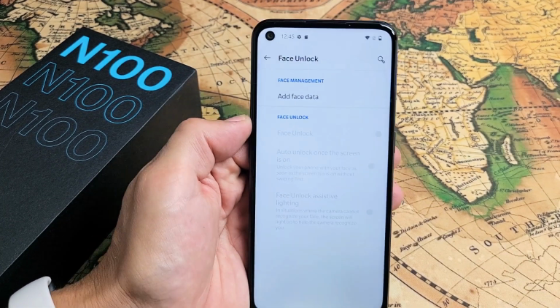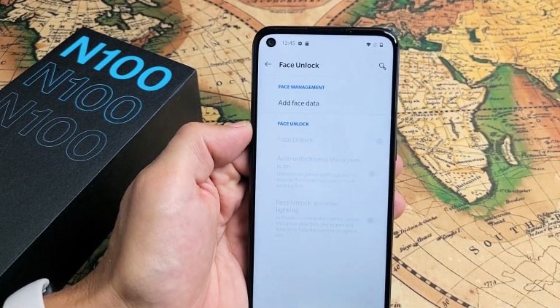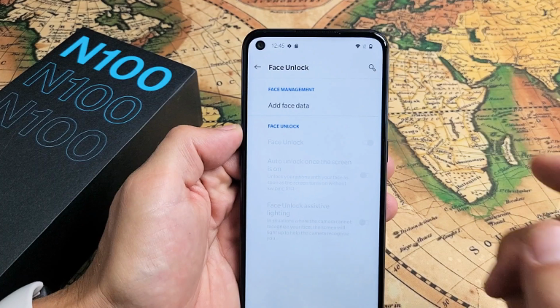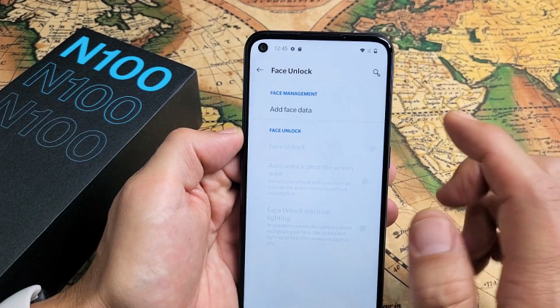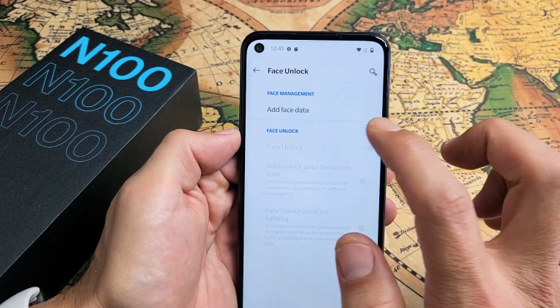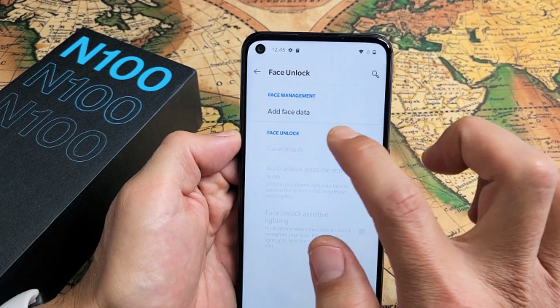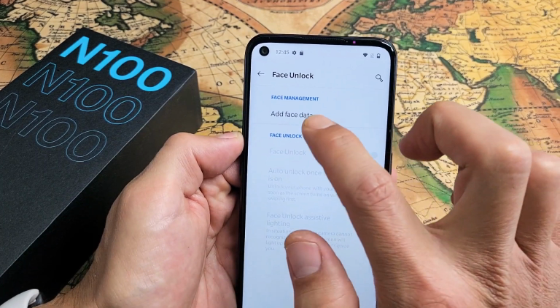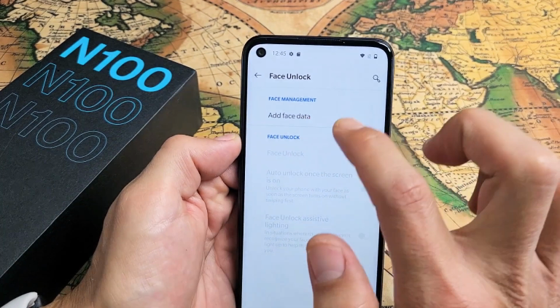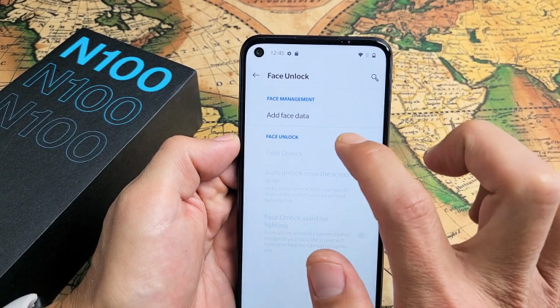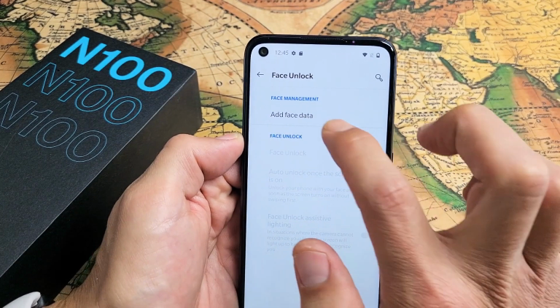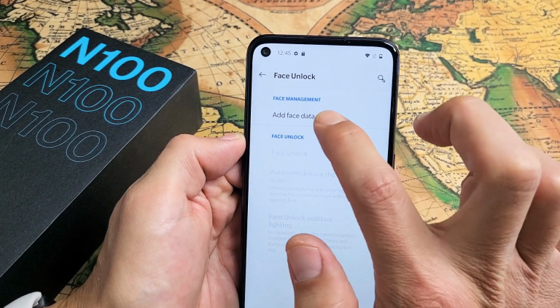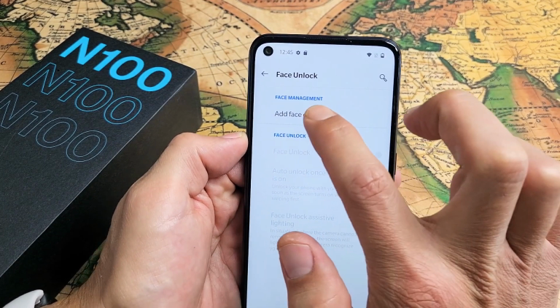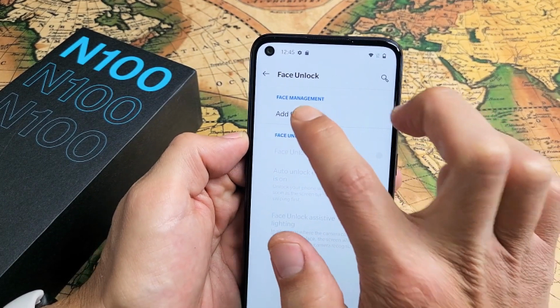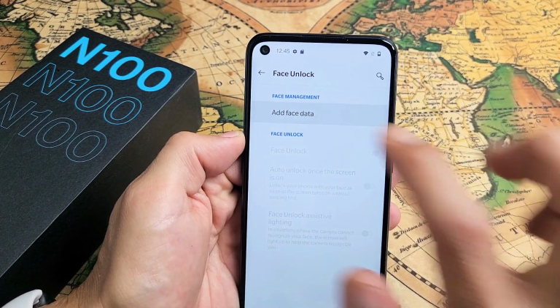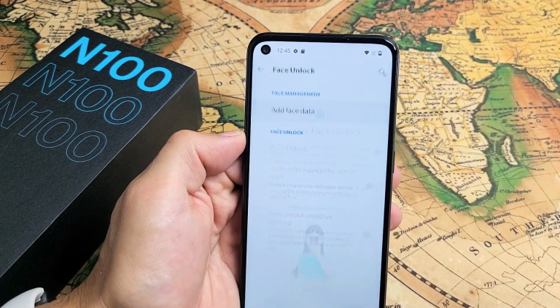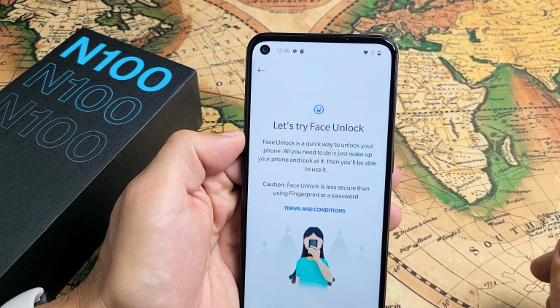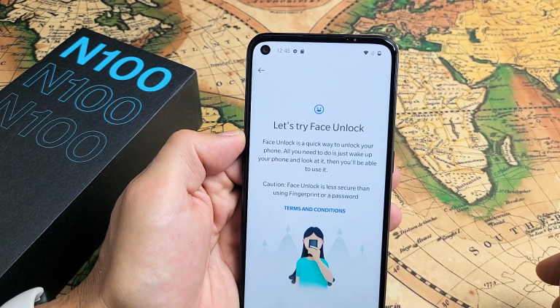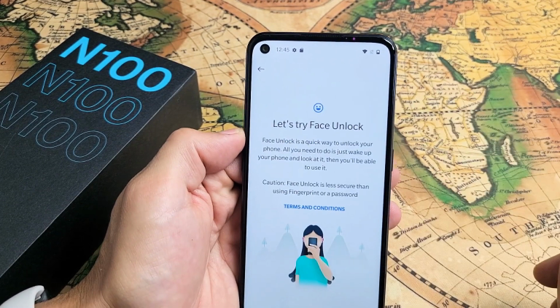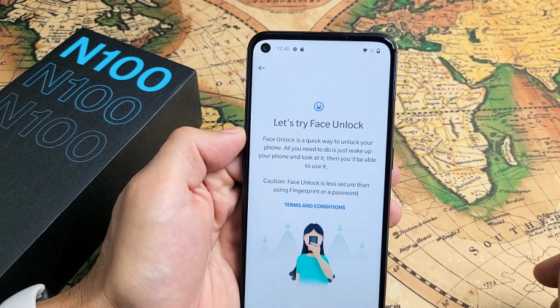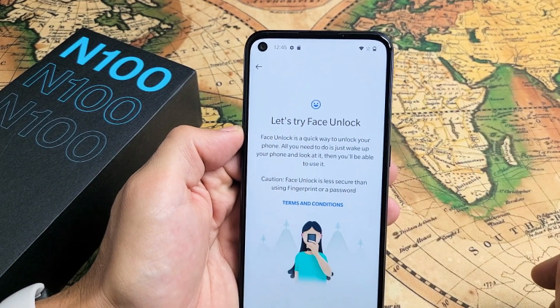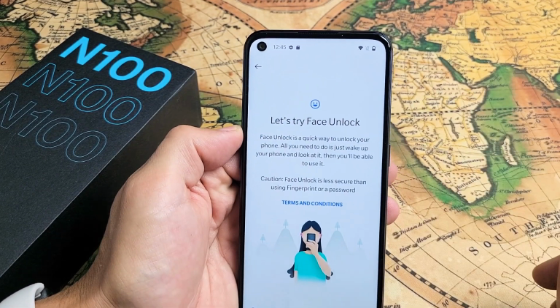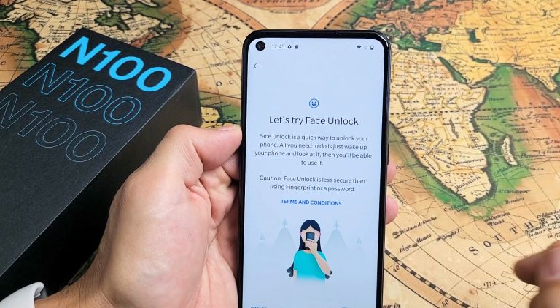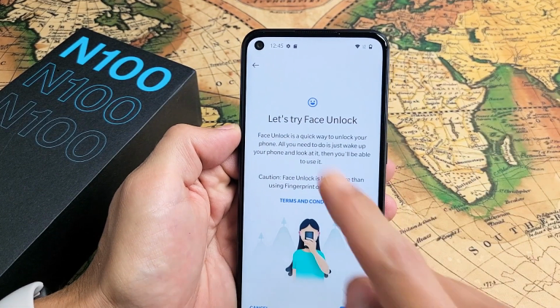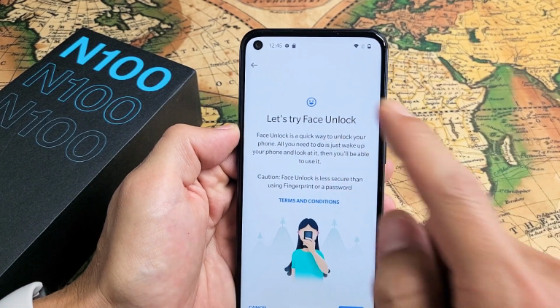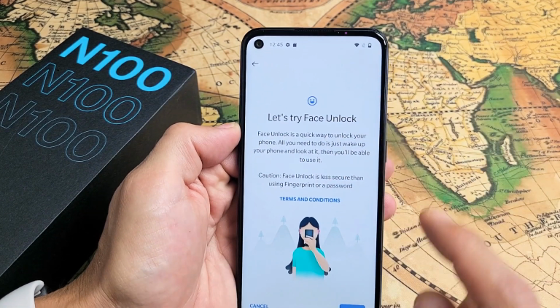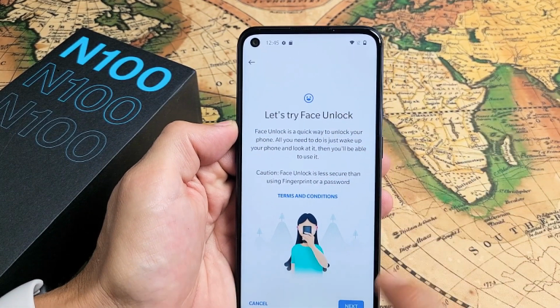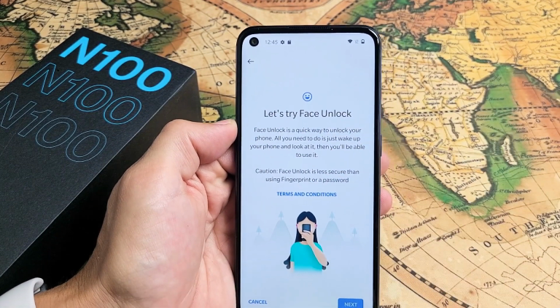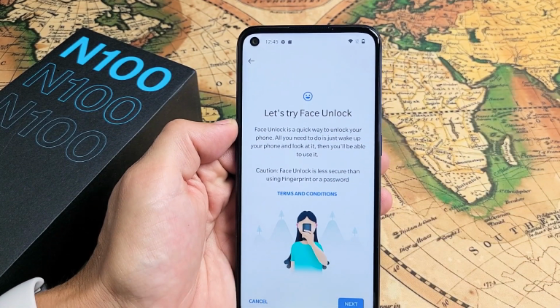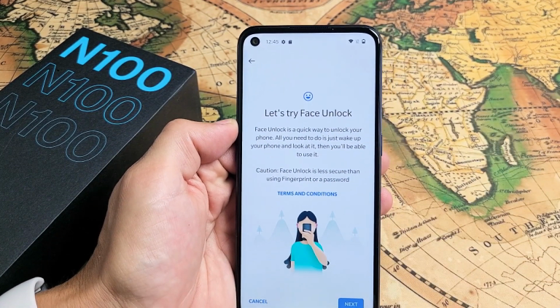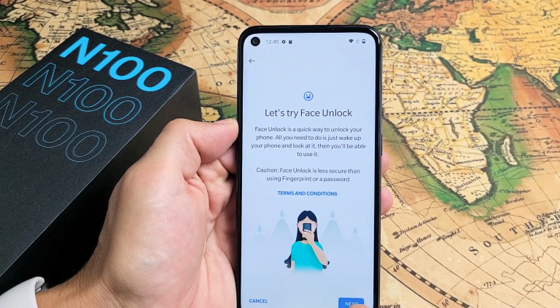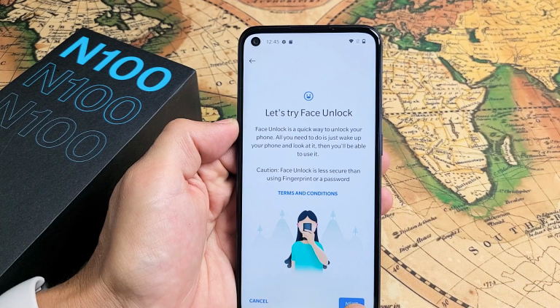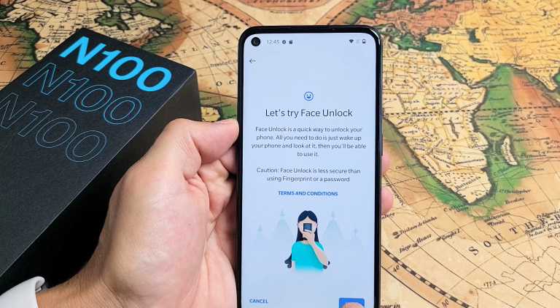Now we're going to tap on Add Face Data right here. Go ahead and tap on Next.